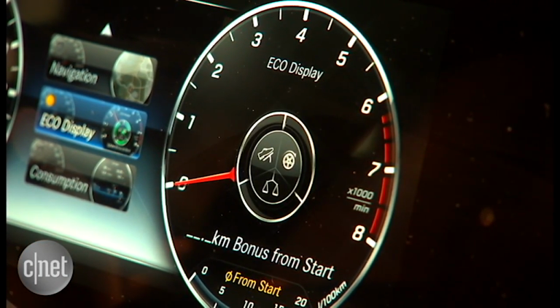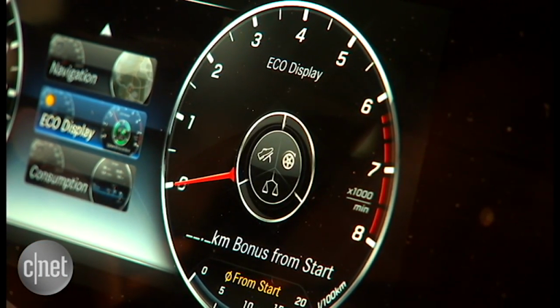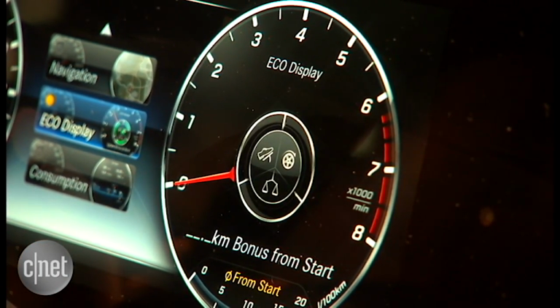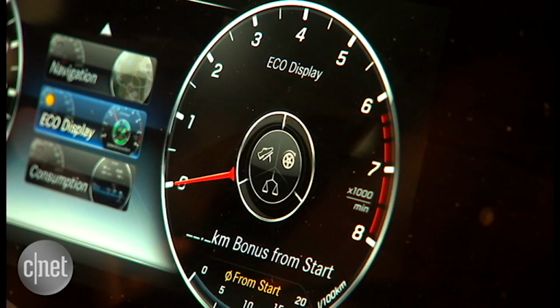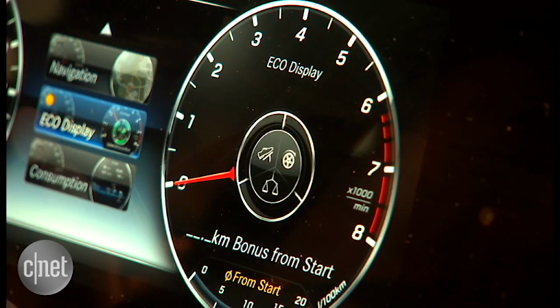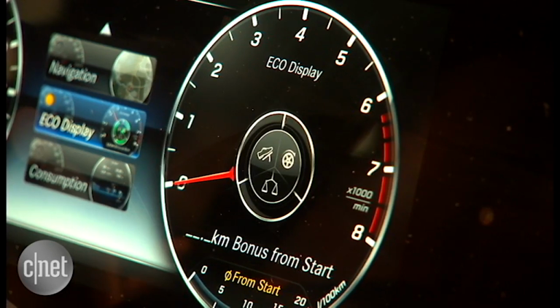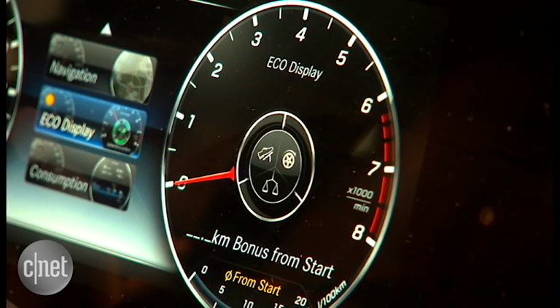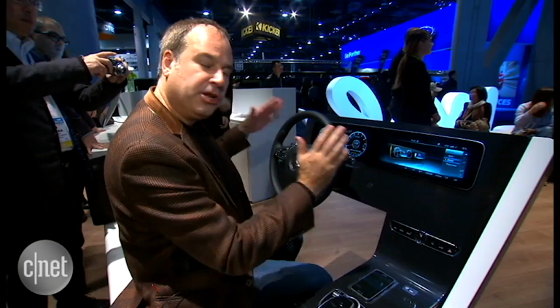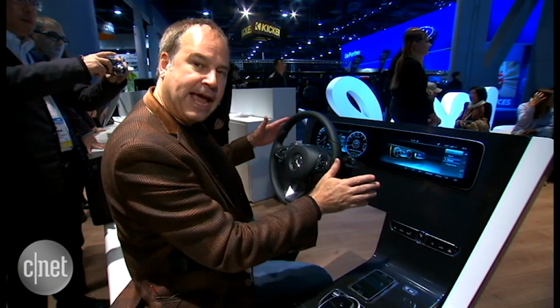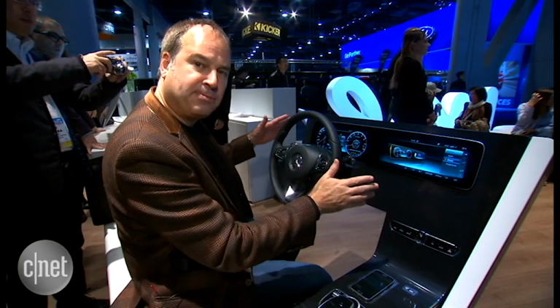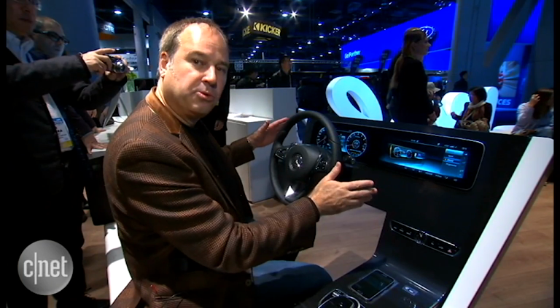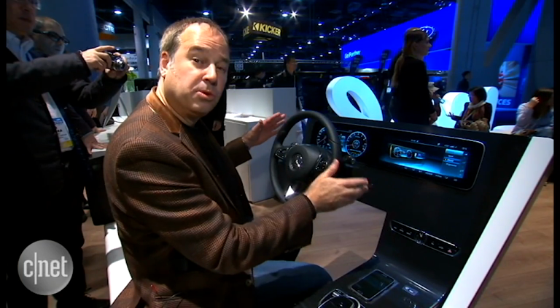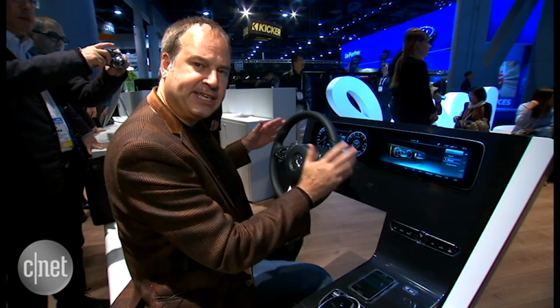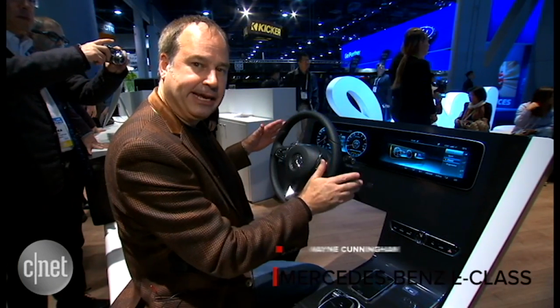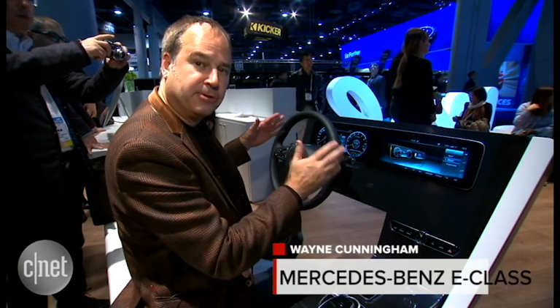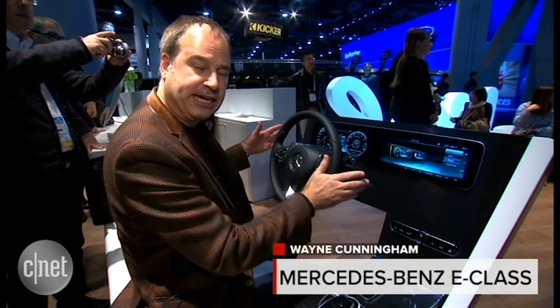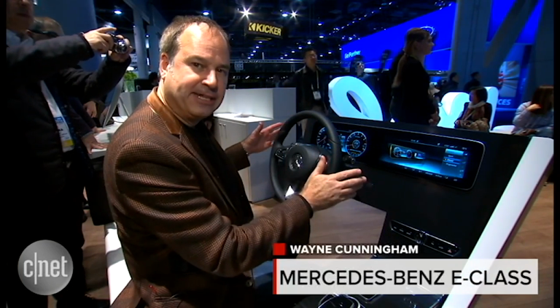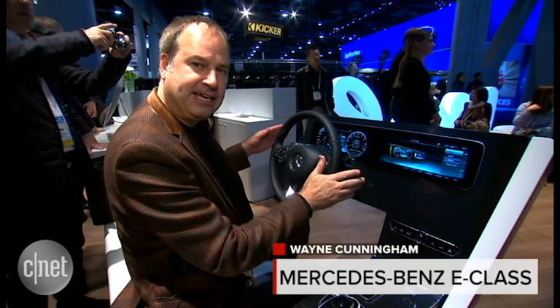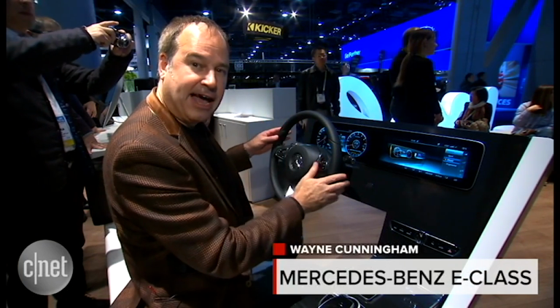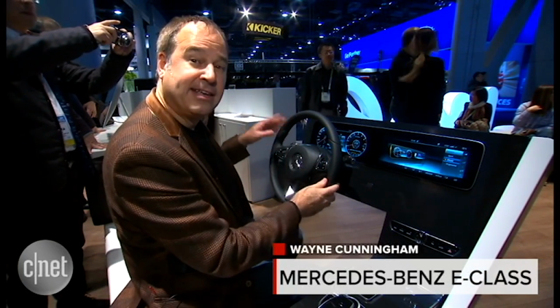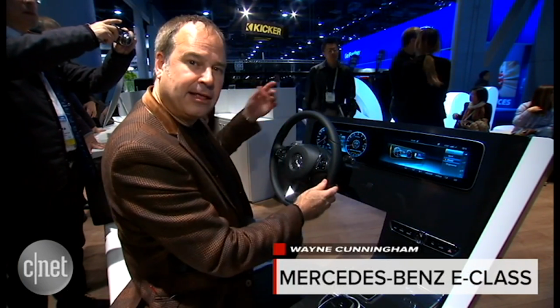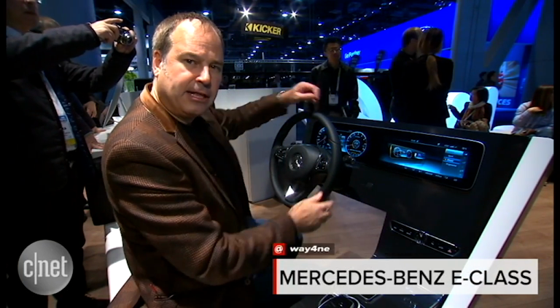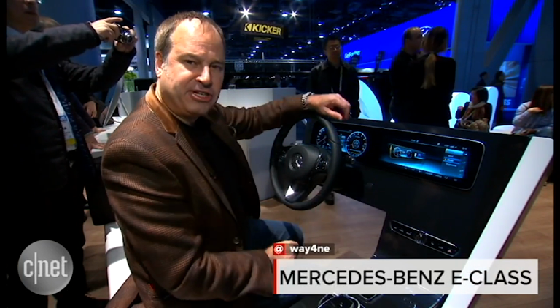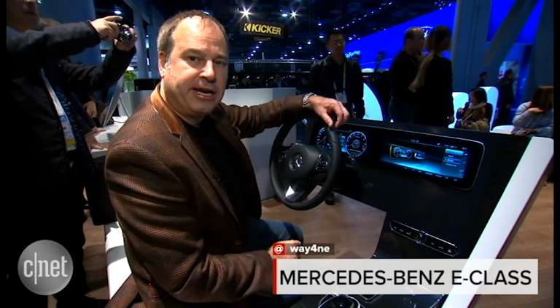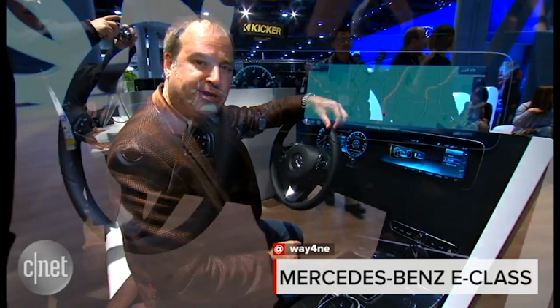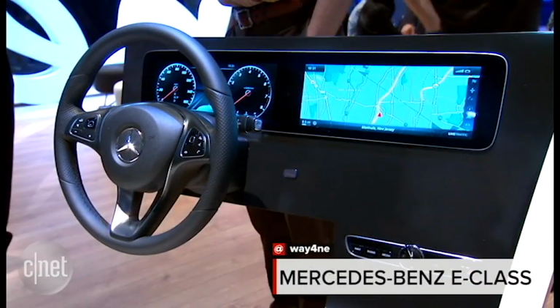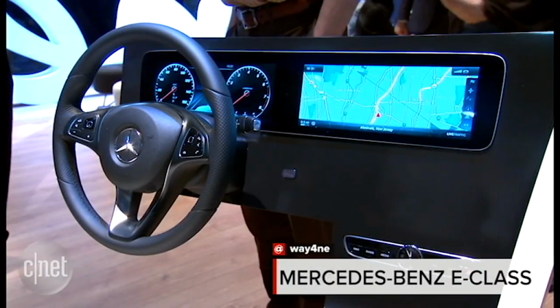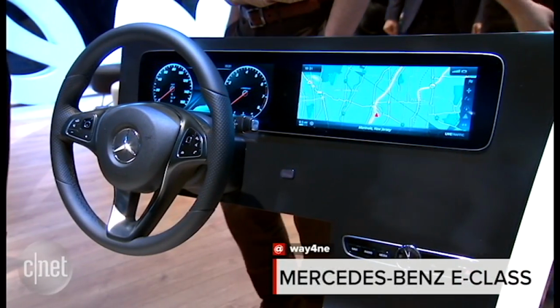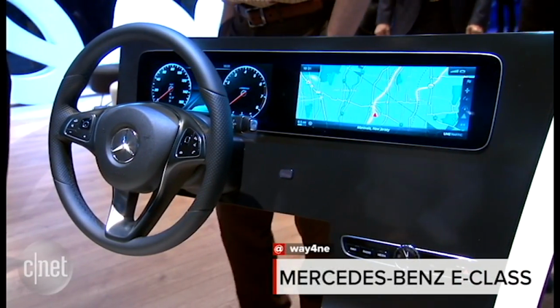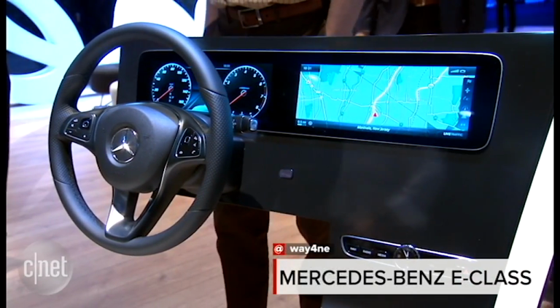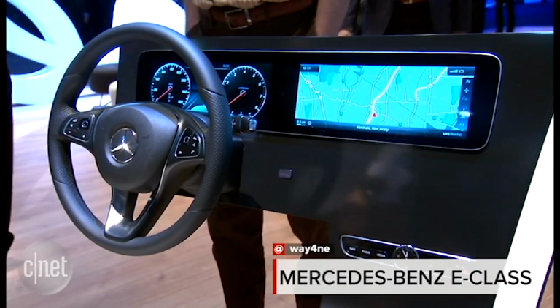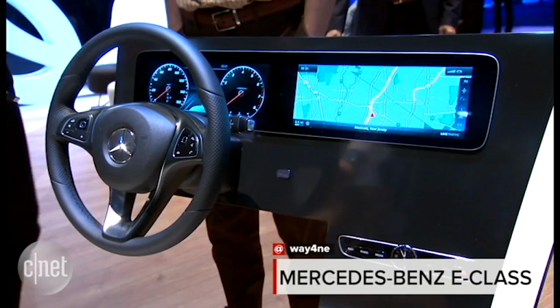So this is the new dashboard we'll see in the Mercedes-Benz E-Class. It'll be shown in Detroit for the first time next week.